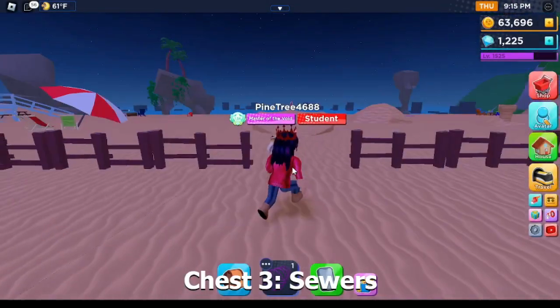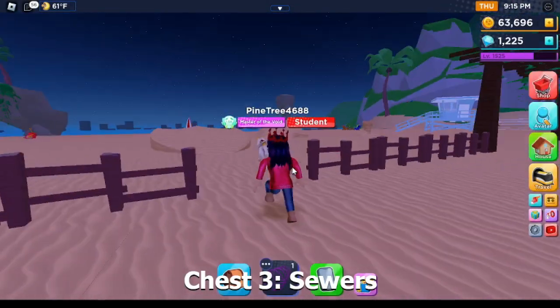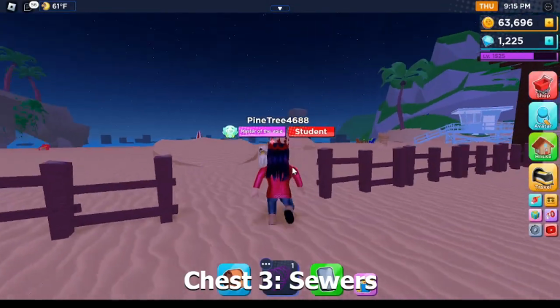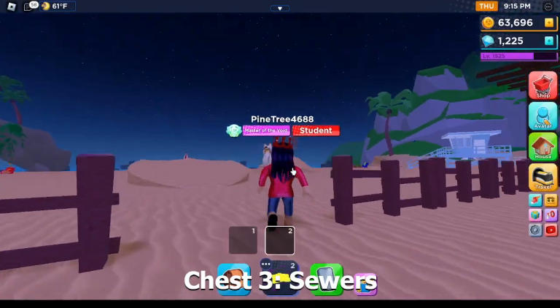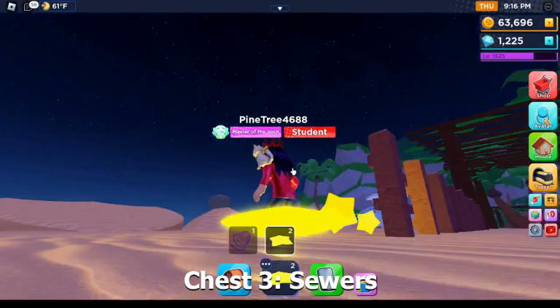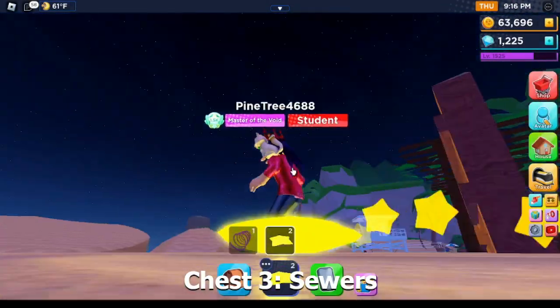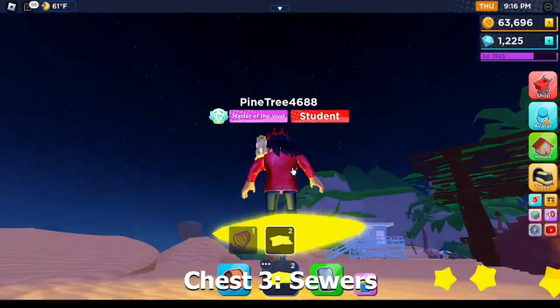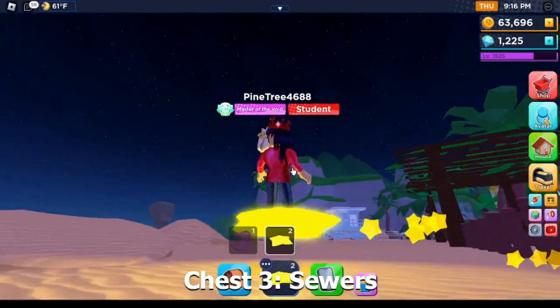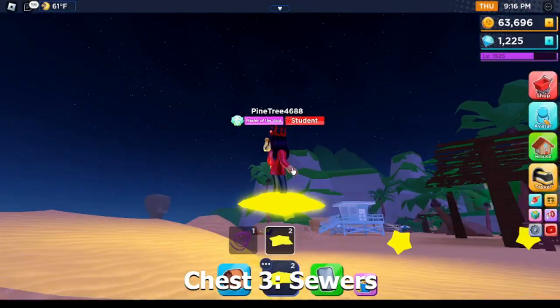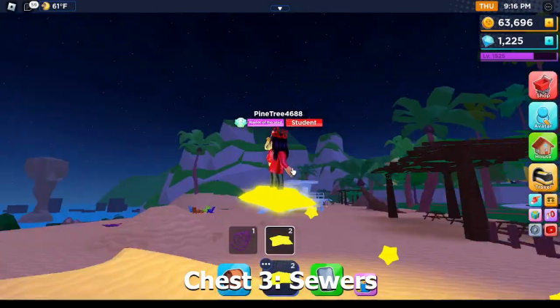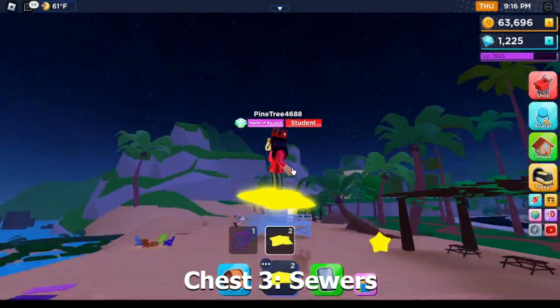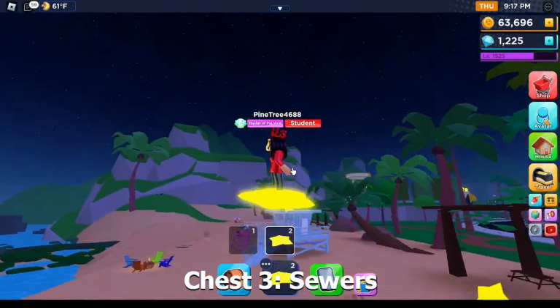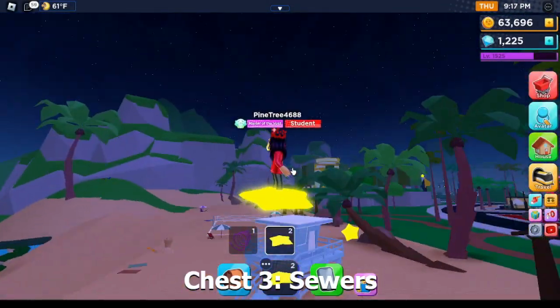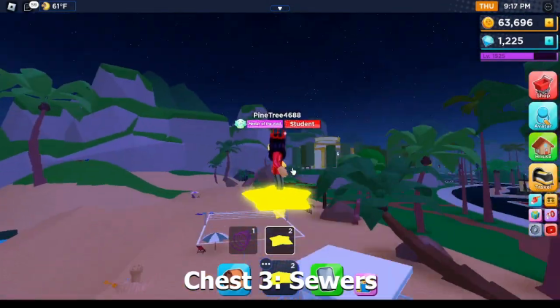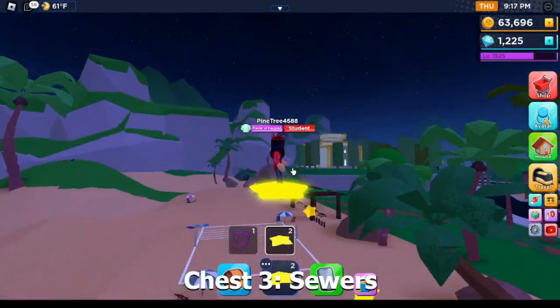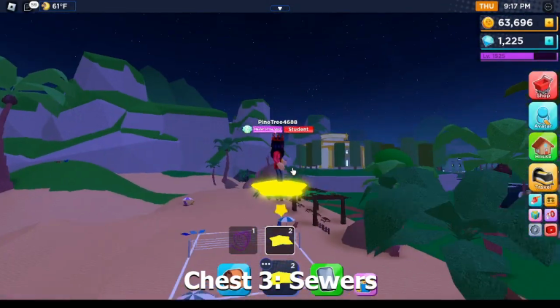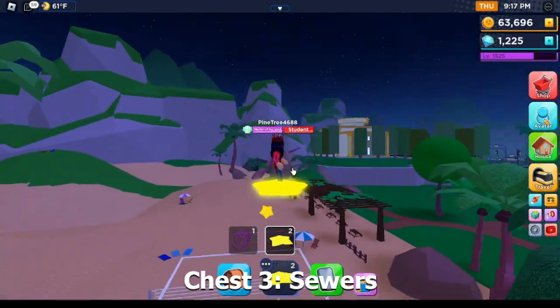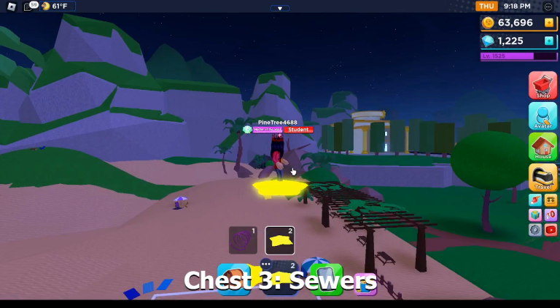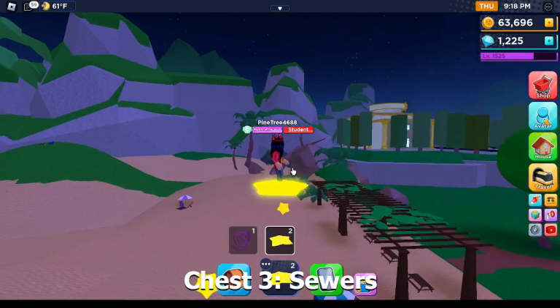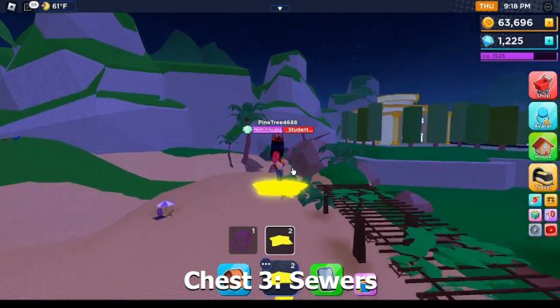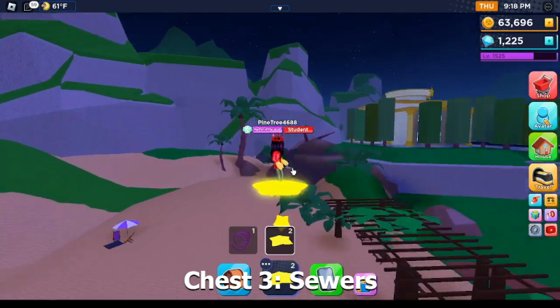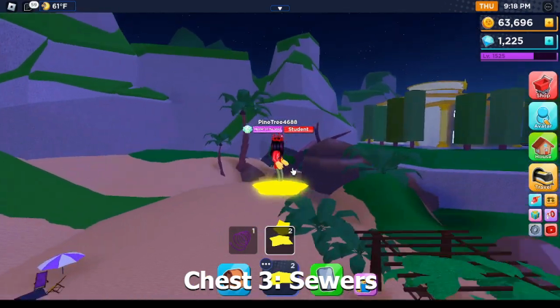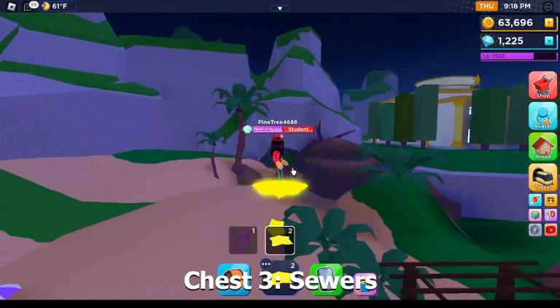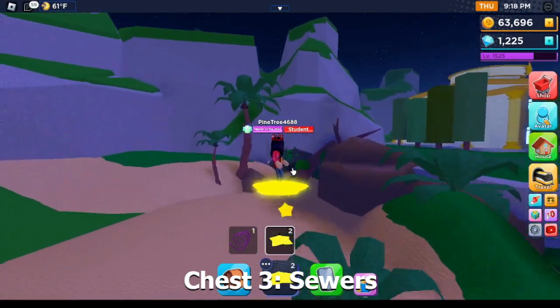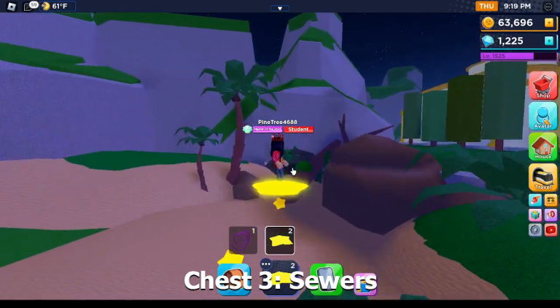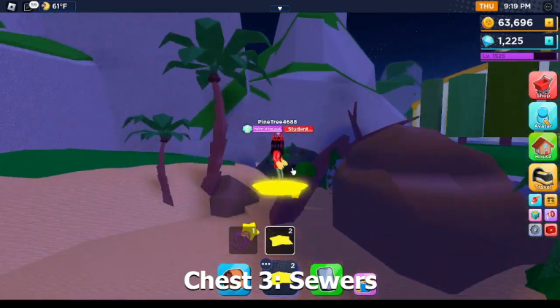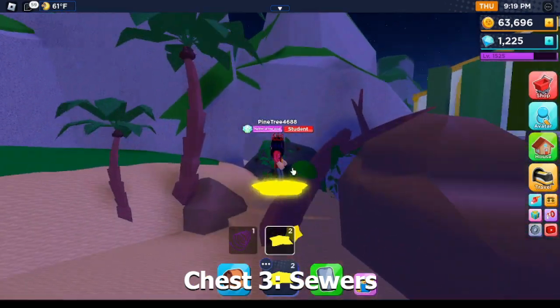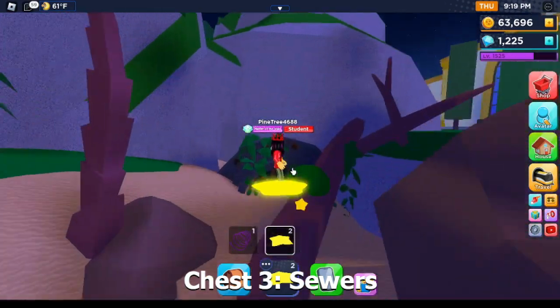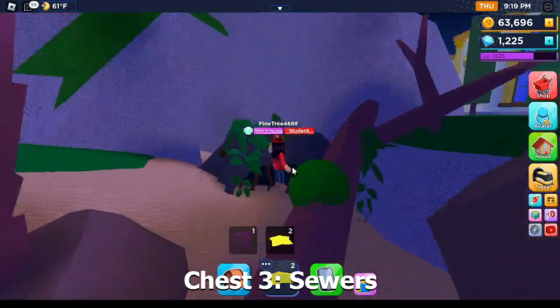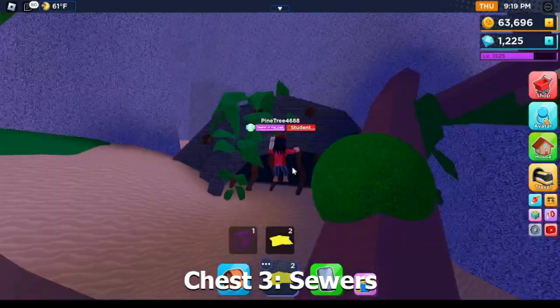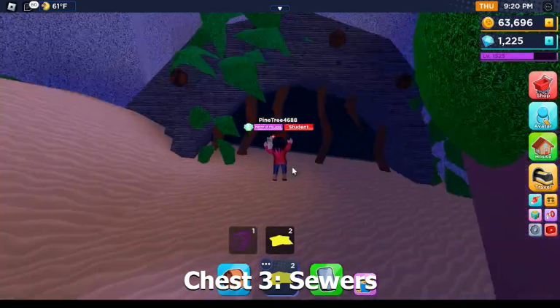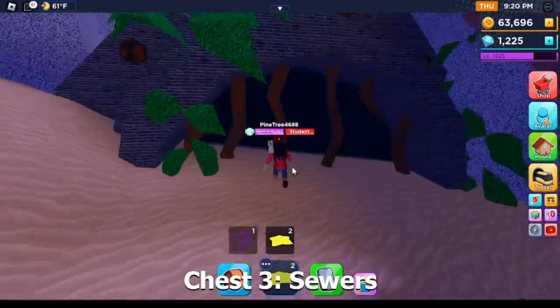Now the third chest is located in the sewers, so again you can access this one from the beach. You just go over to this rusty little gate here.